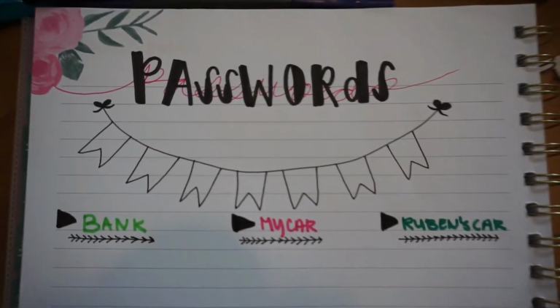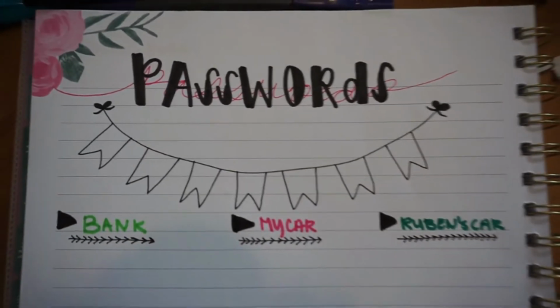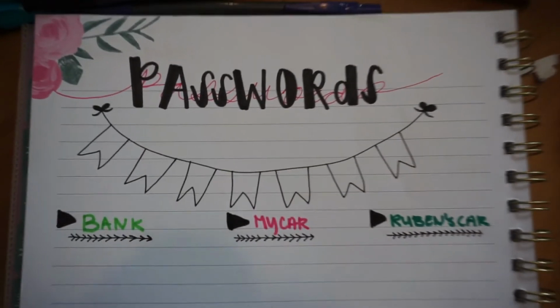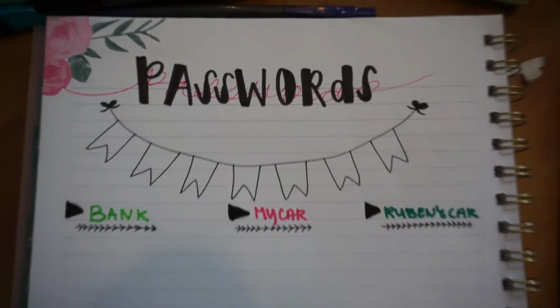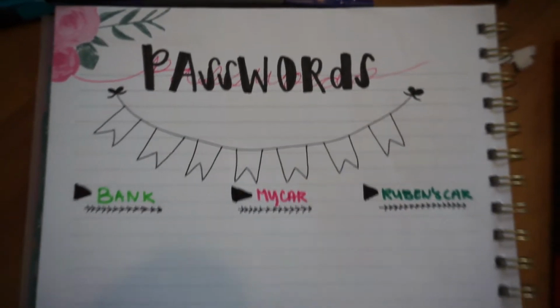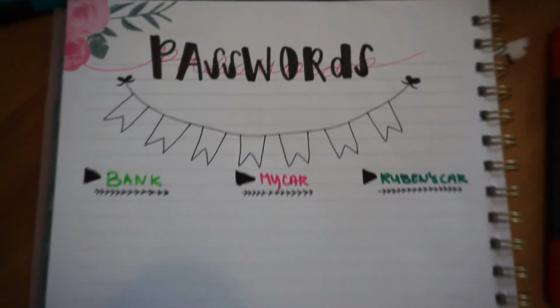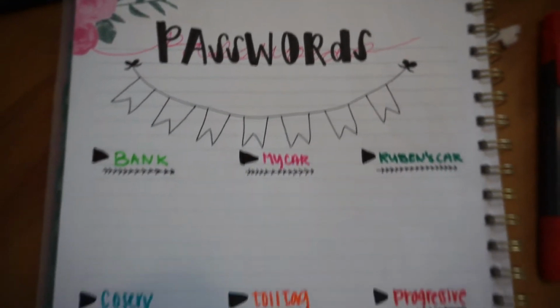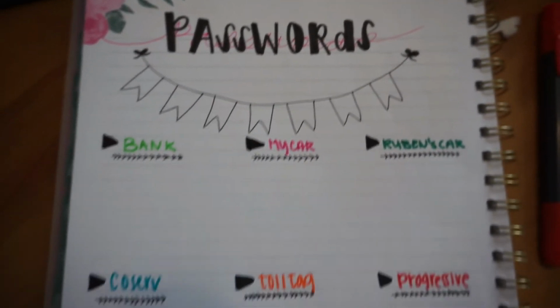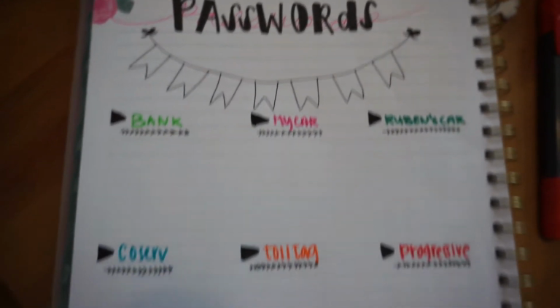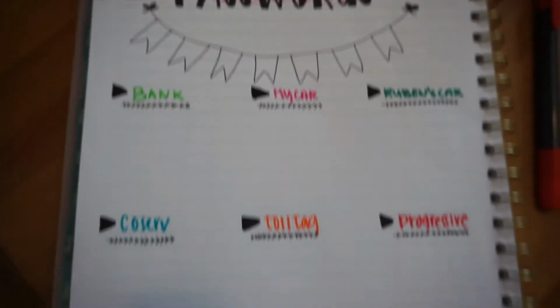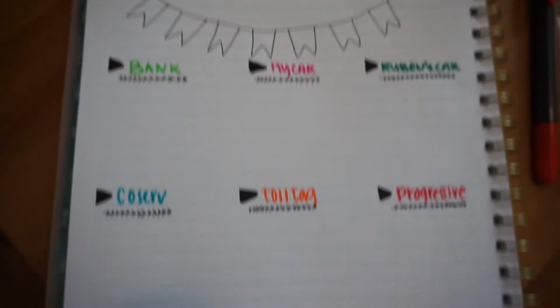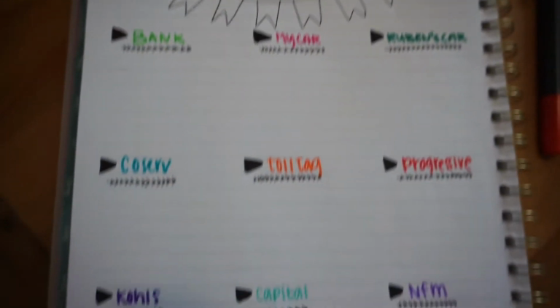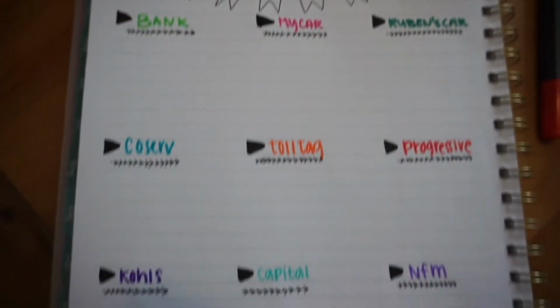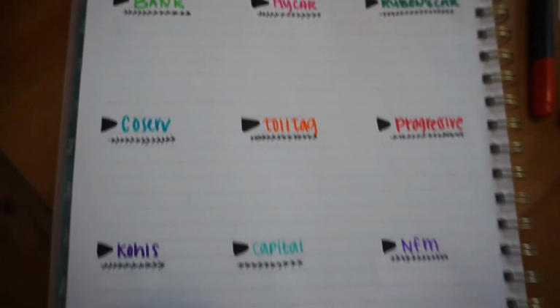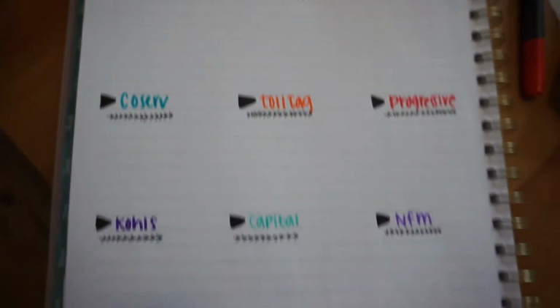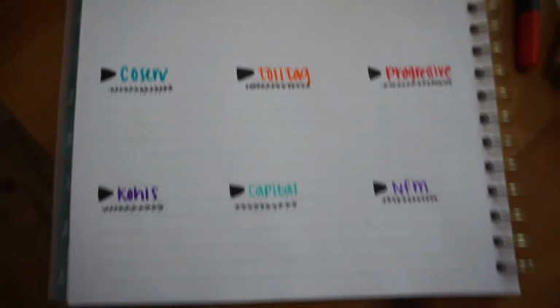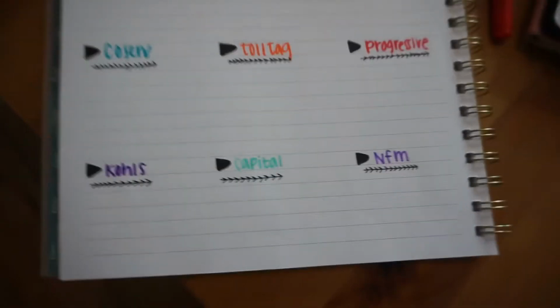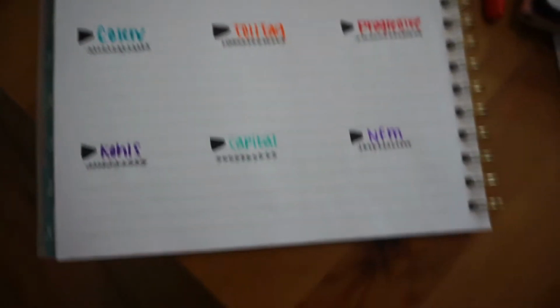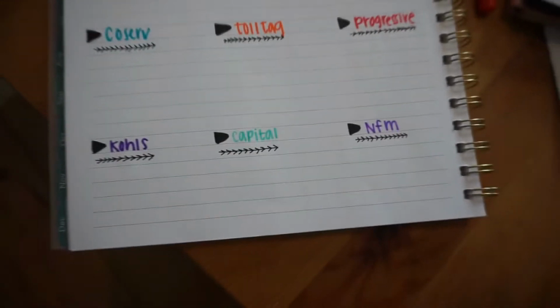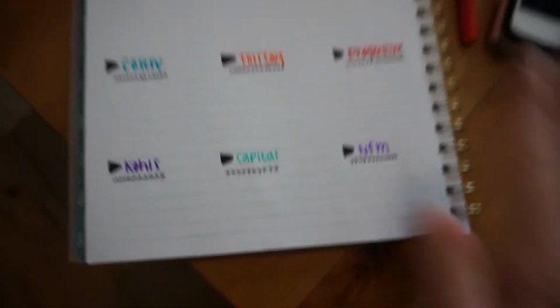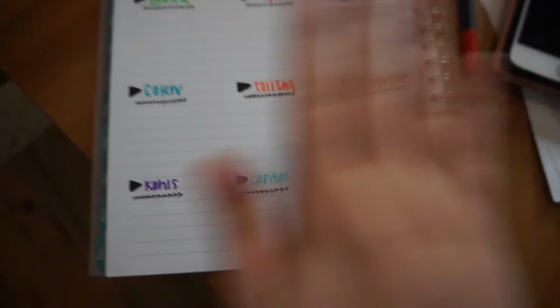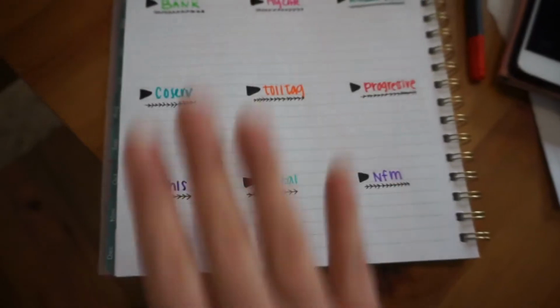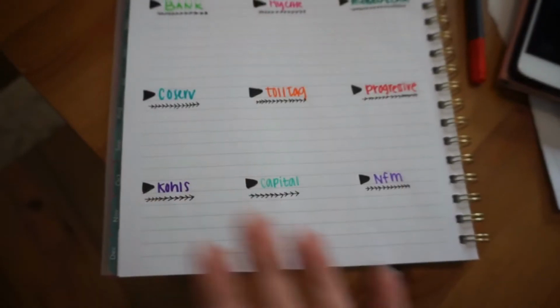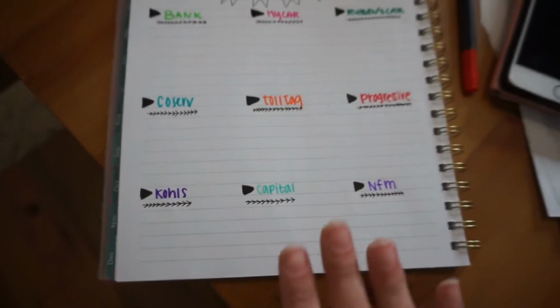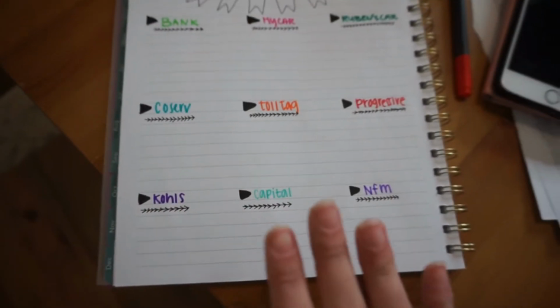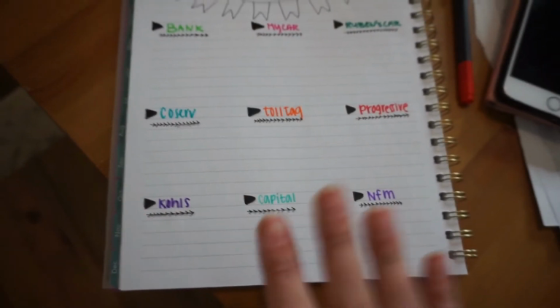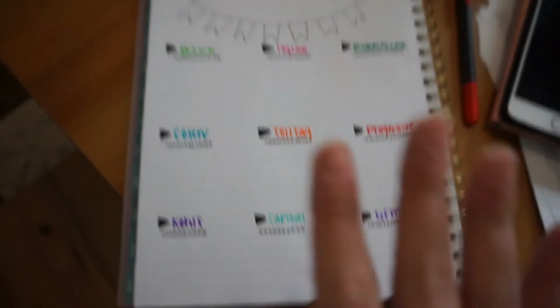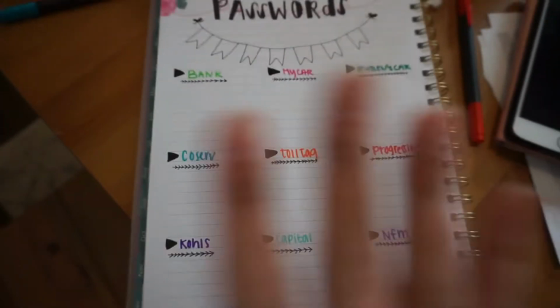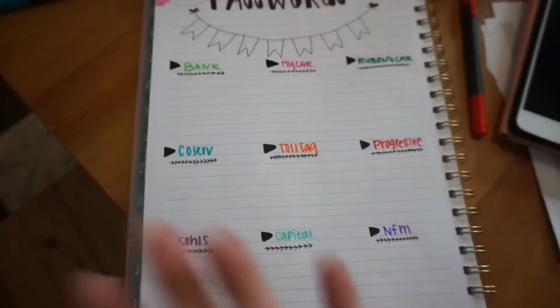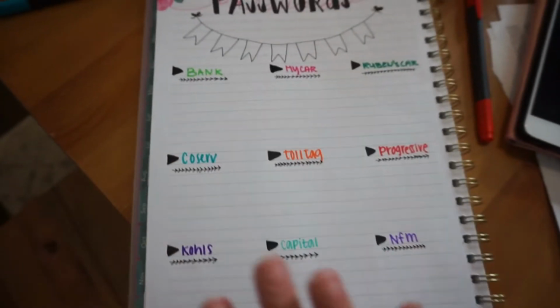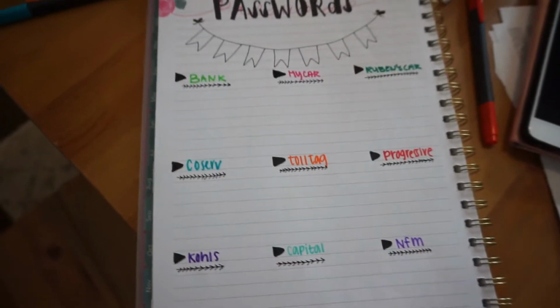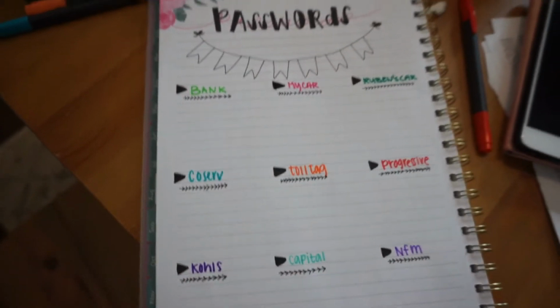Okay, so this is what I have going on so far. I'll fill it in off camera.